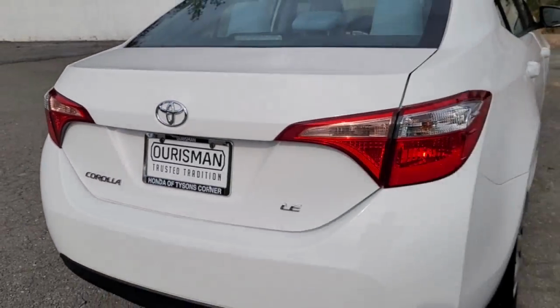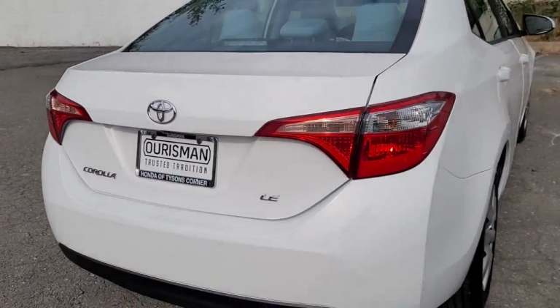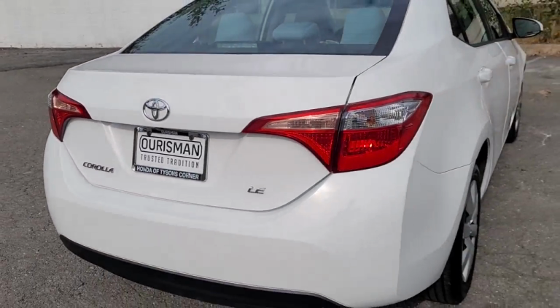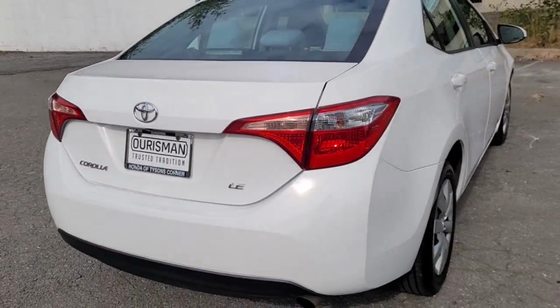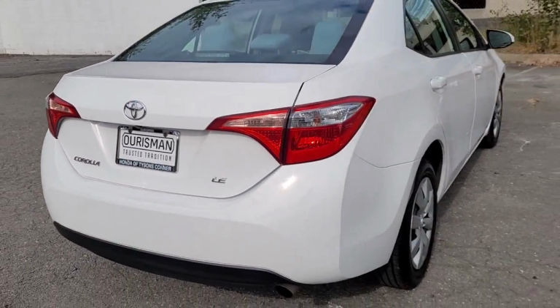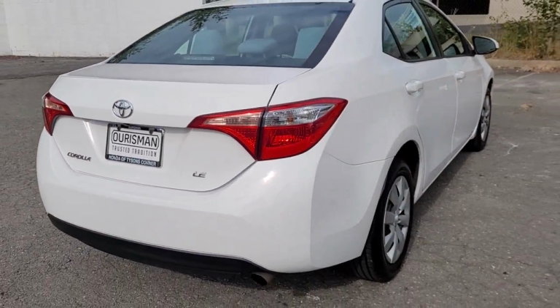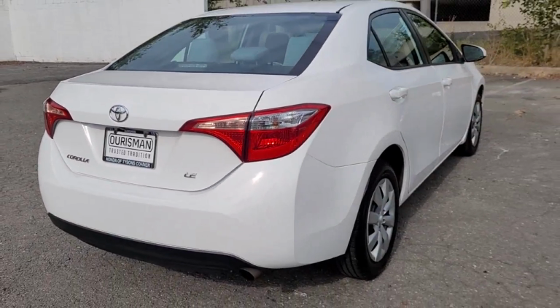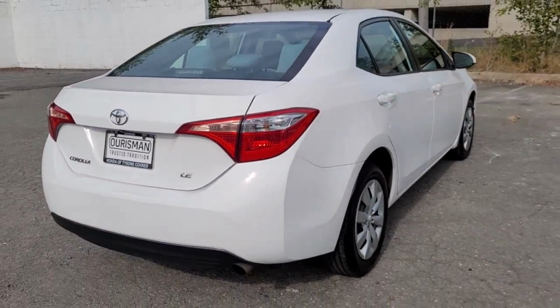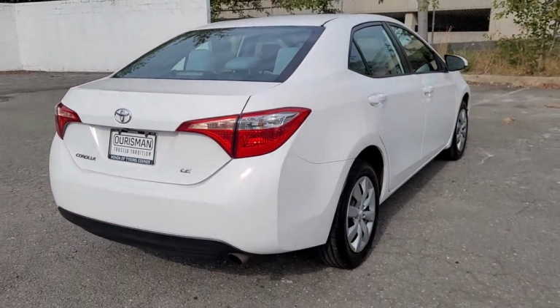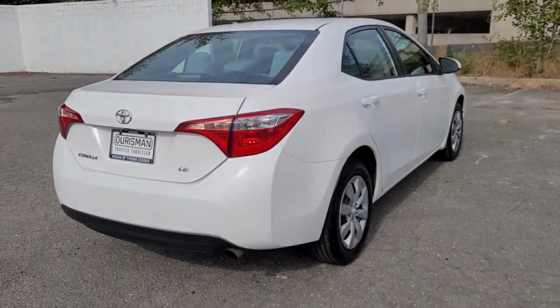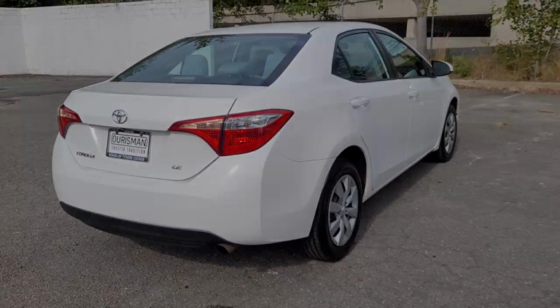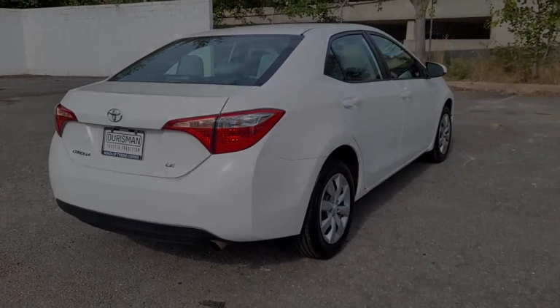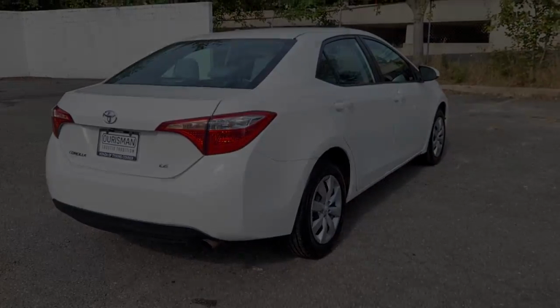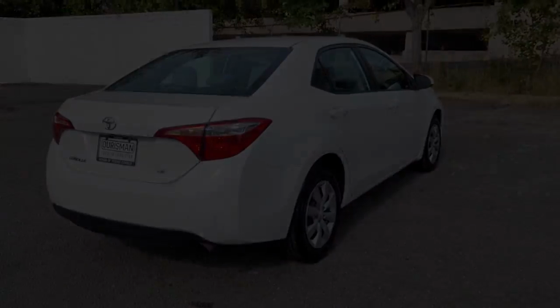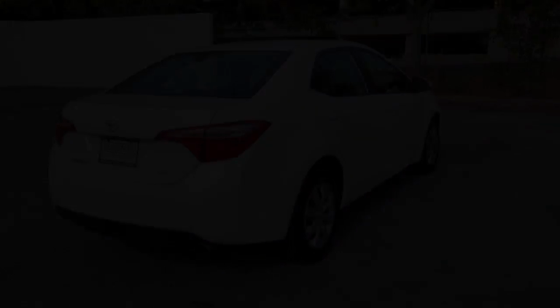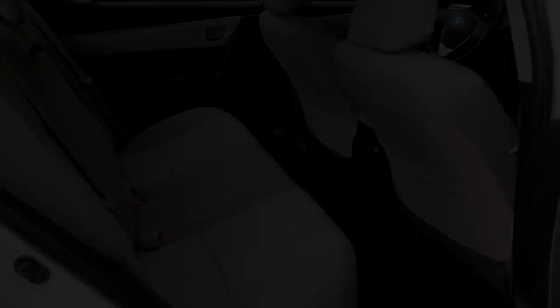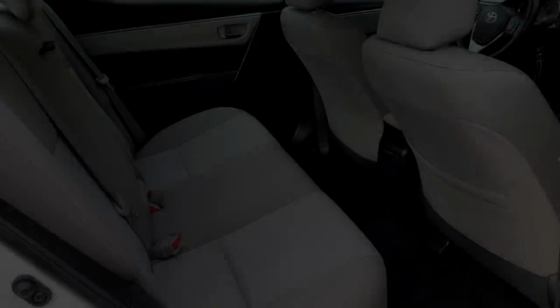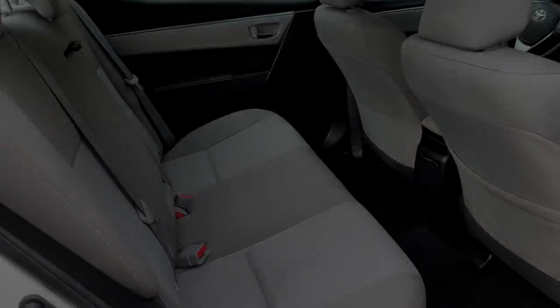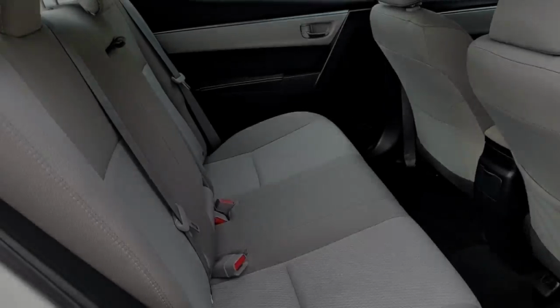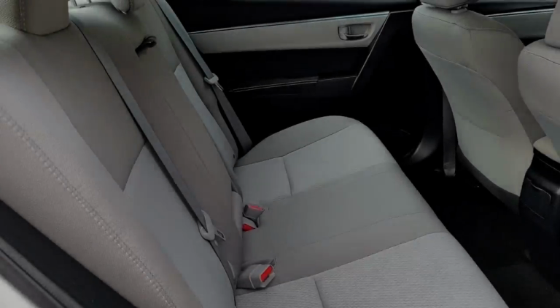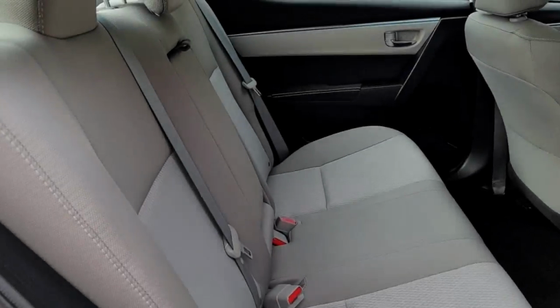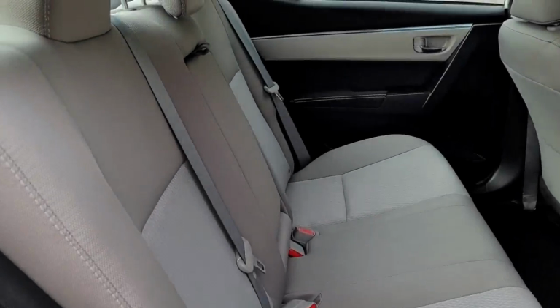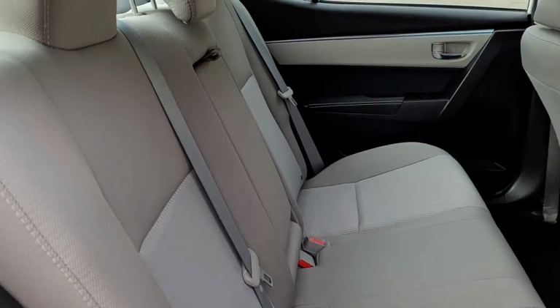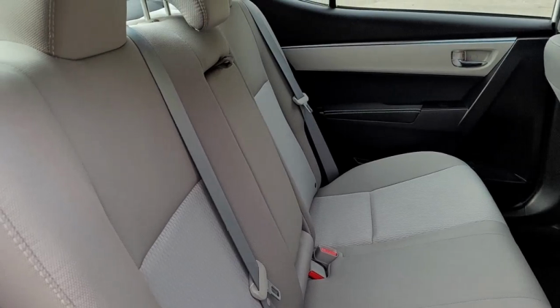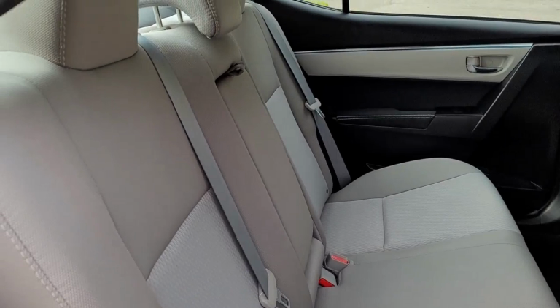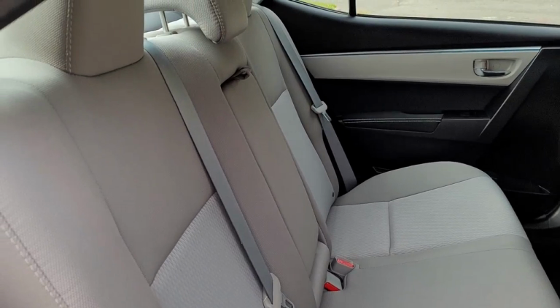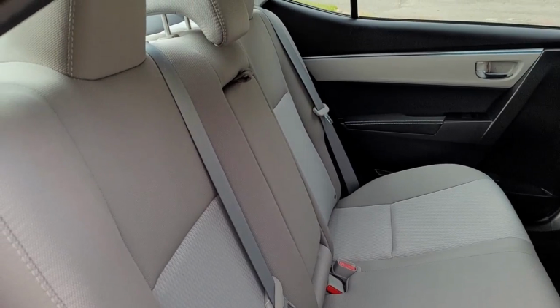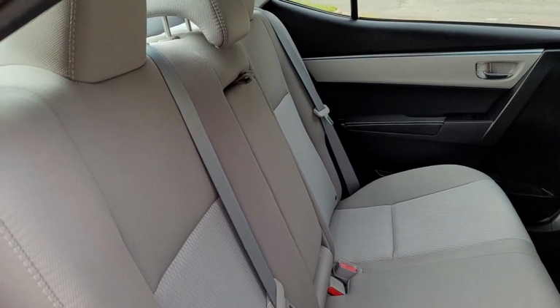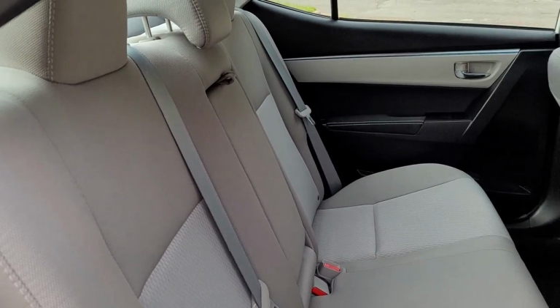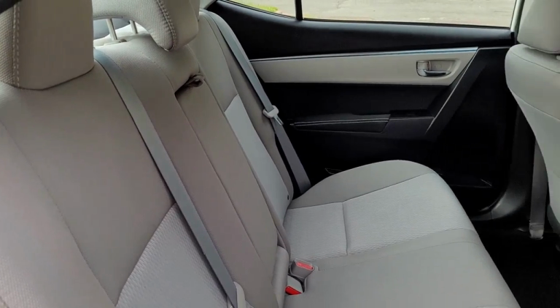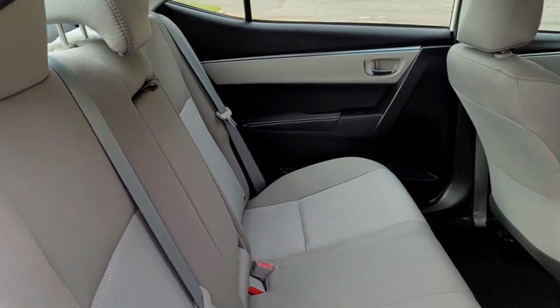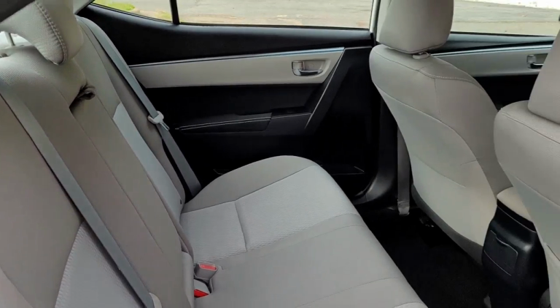See for yourself when you take a test drive. Our professional staff looks forward to giving you excellent service.